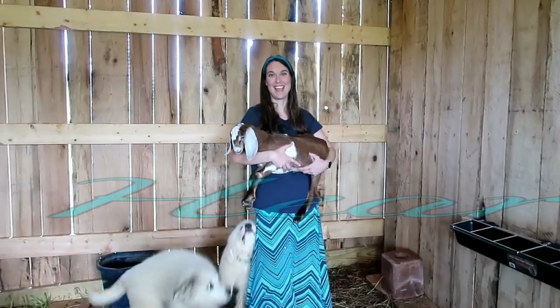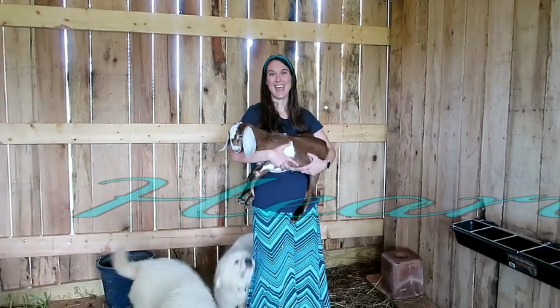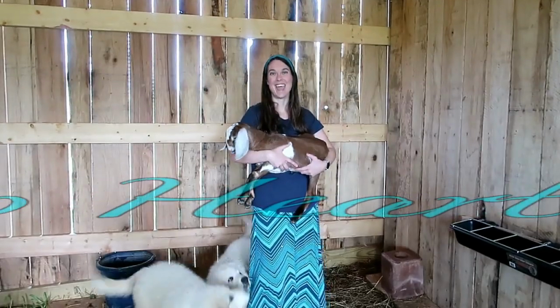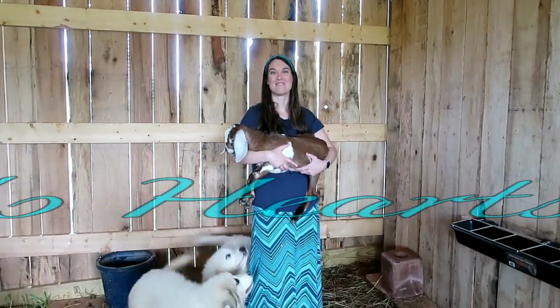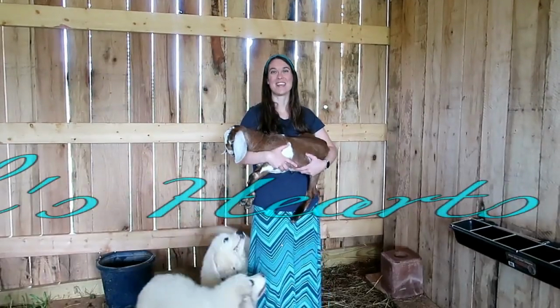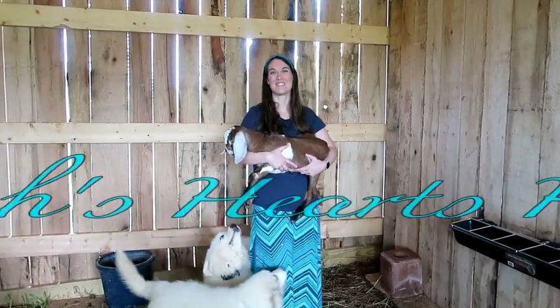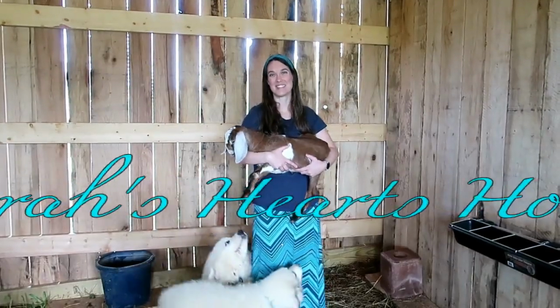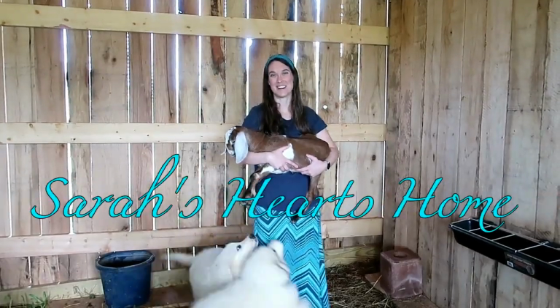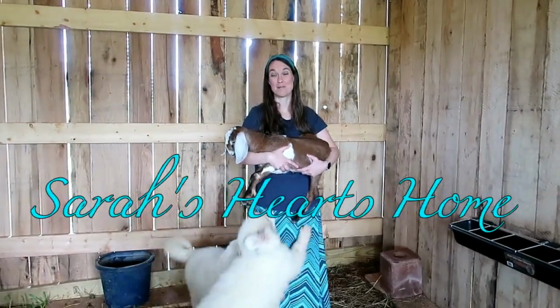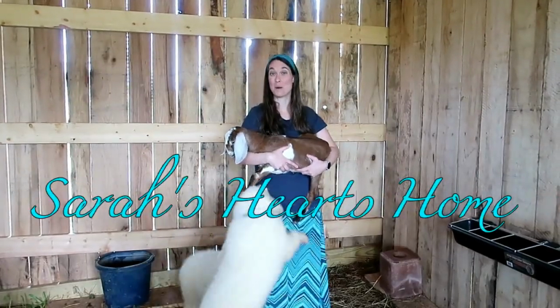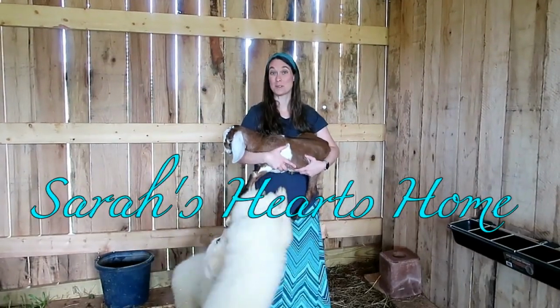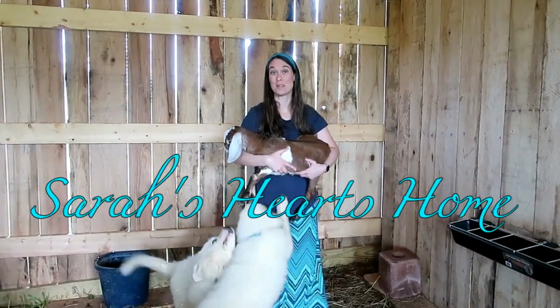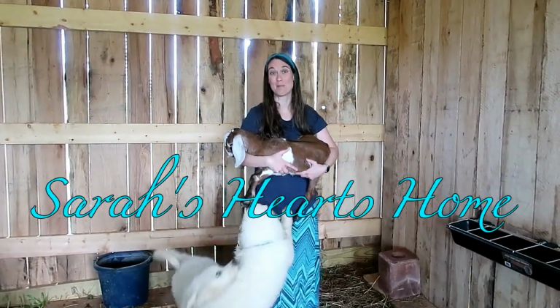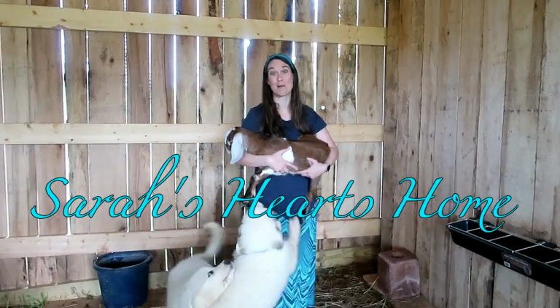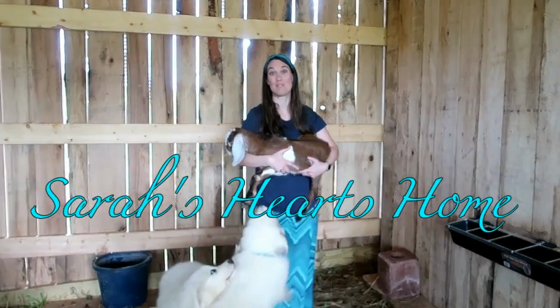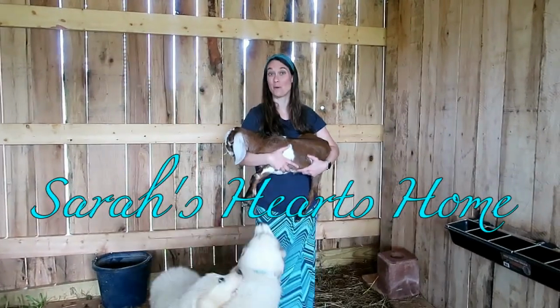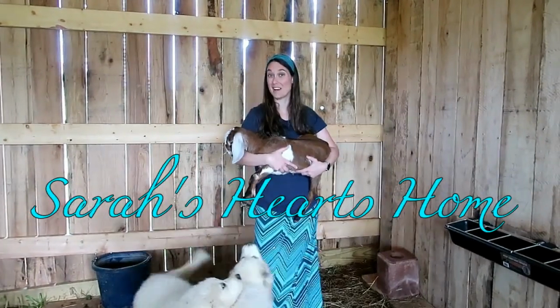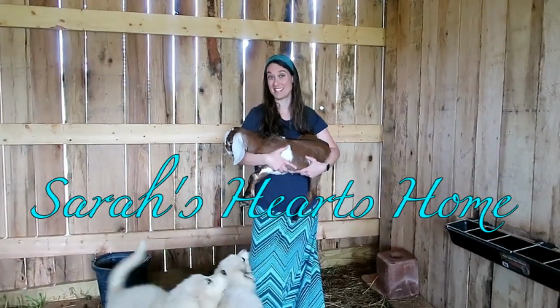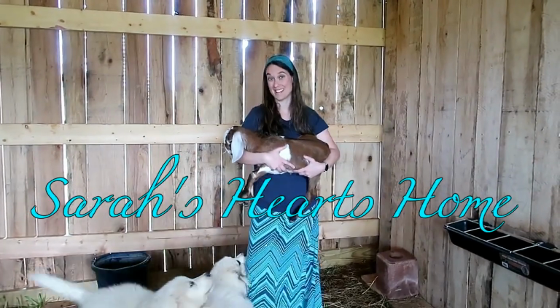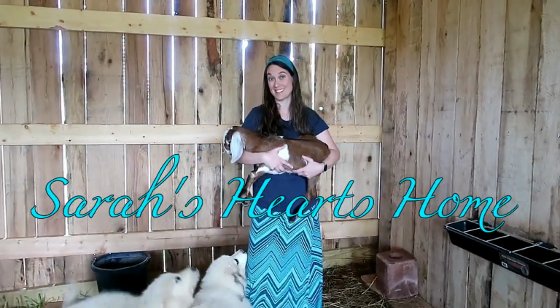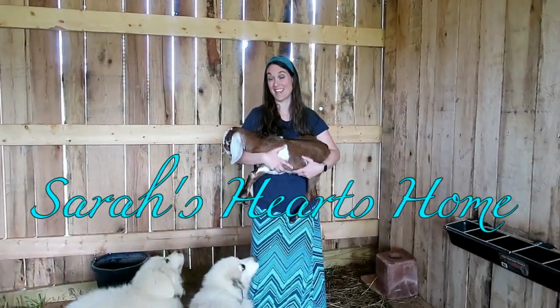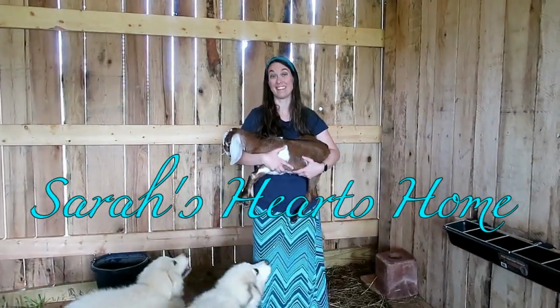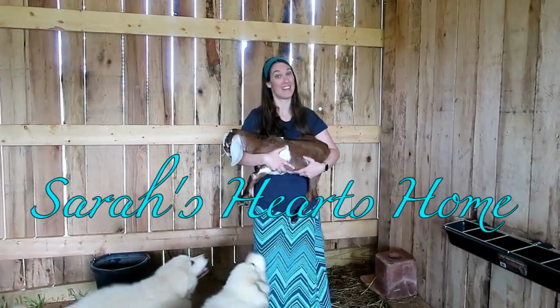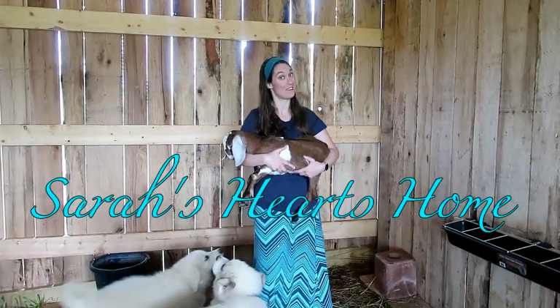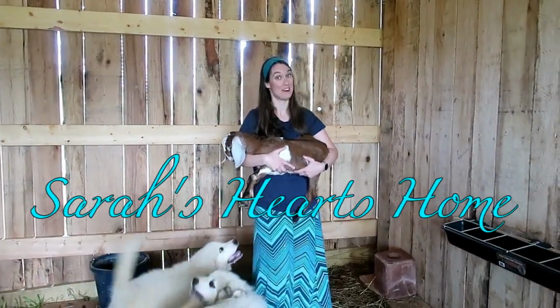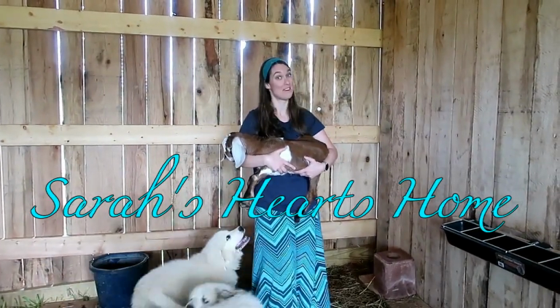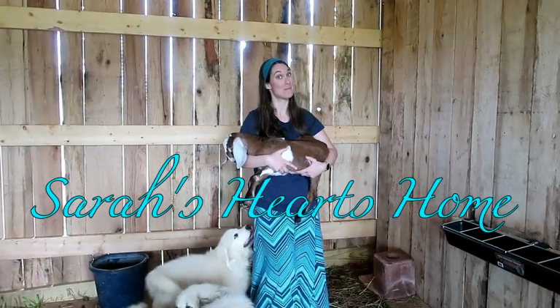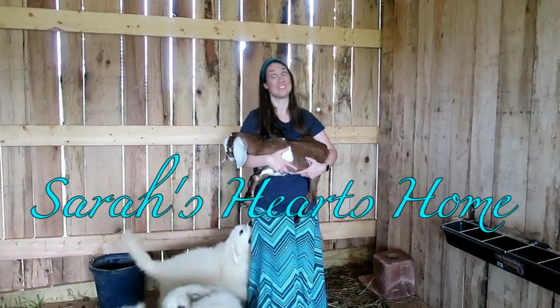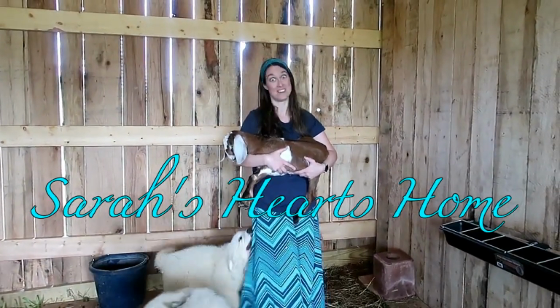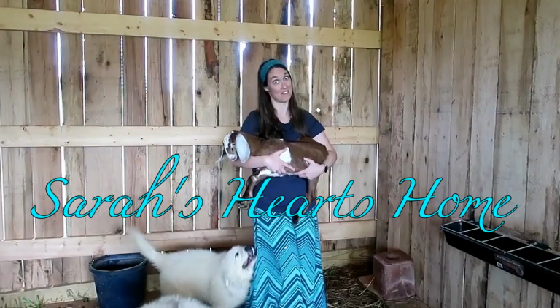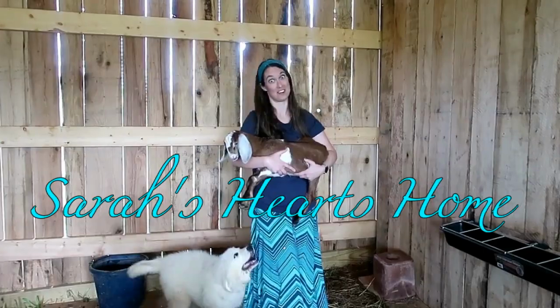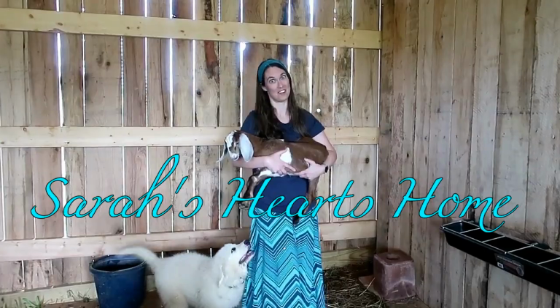Hey, my name is Sarah. I'm a homeschooling mom of four in Tennessee and life on our farm is never dull.